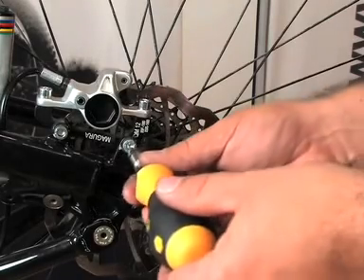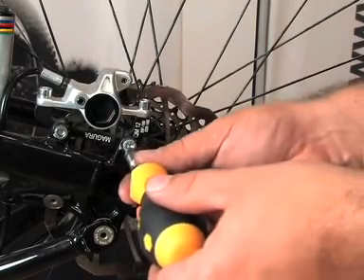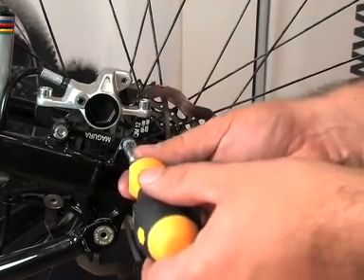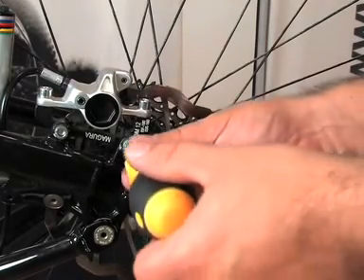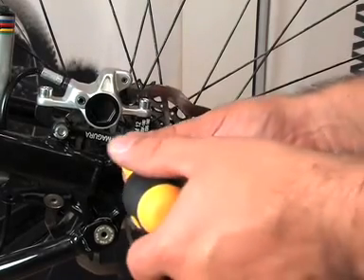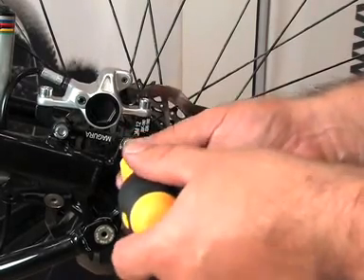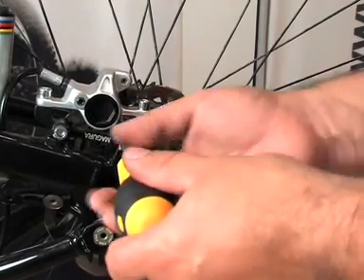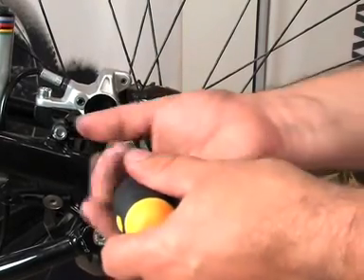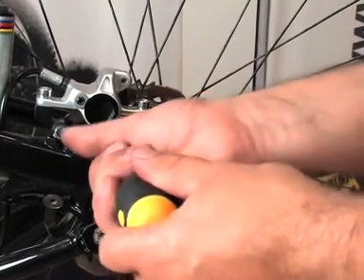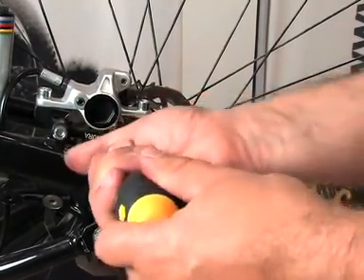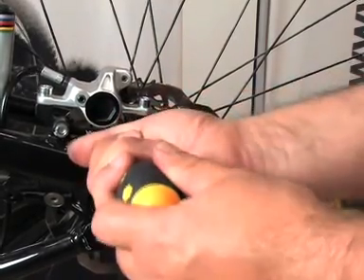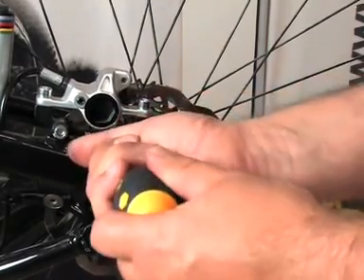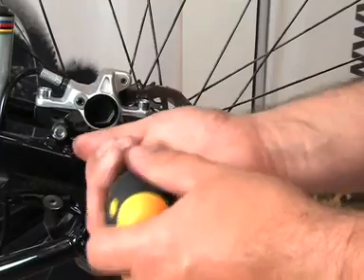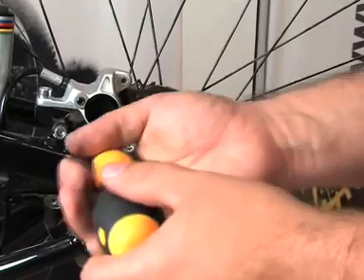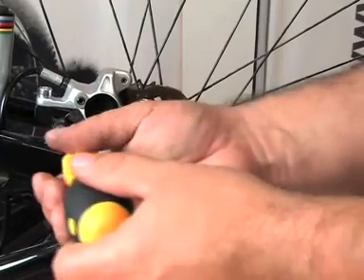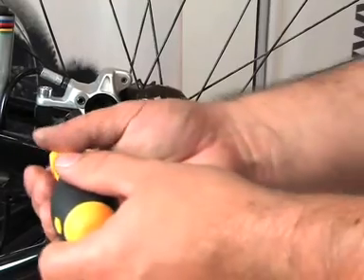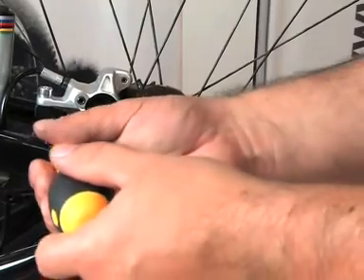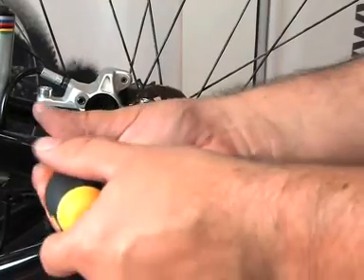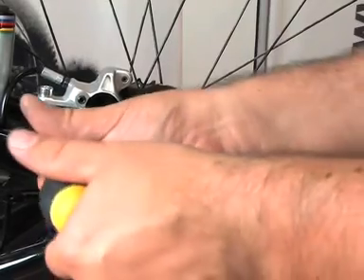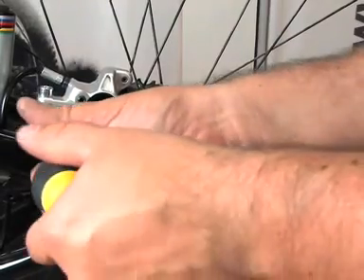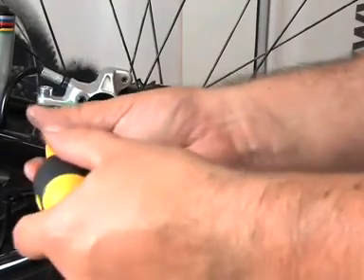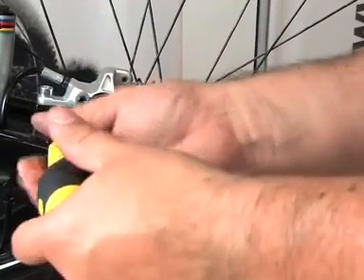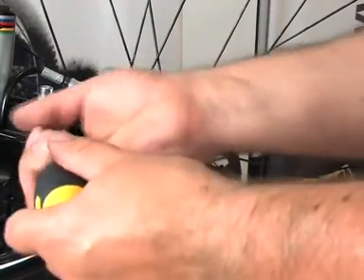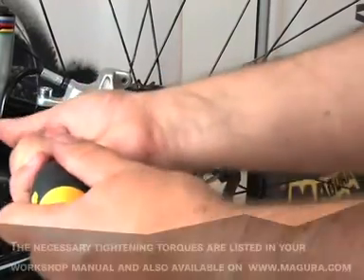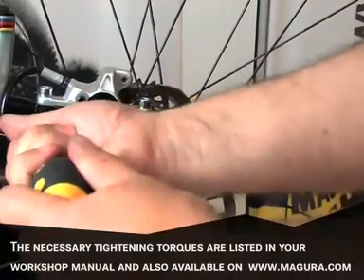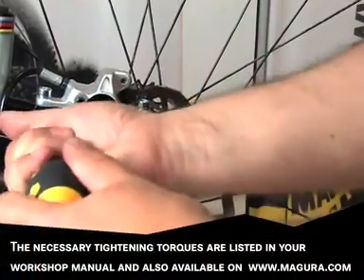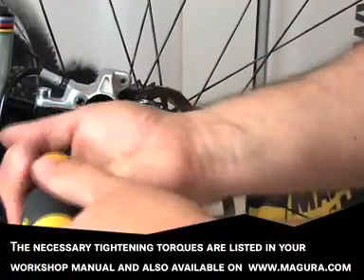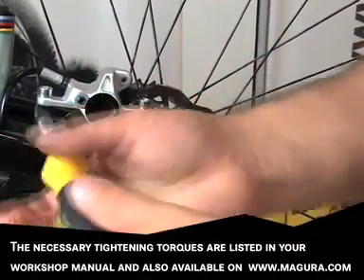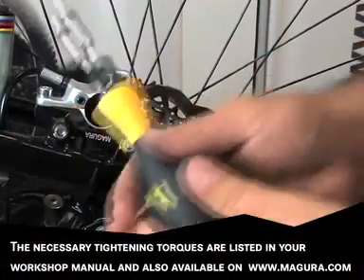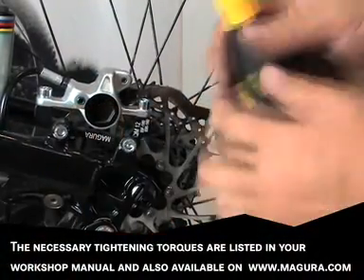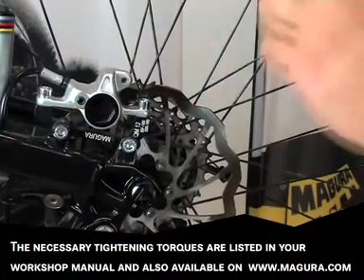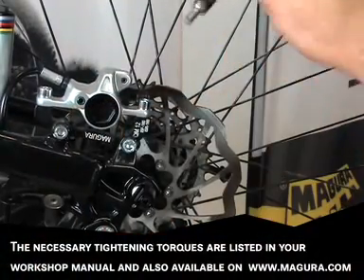Another important precaution is the use of correct tightening torques on bolts connecting adapters to the frame, as well as on bolts connecting caliper and adapter.